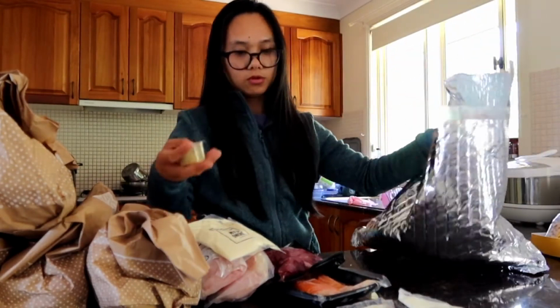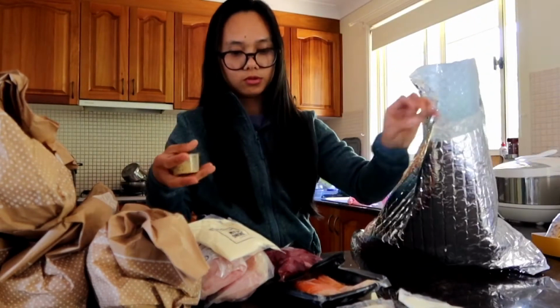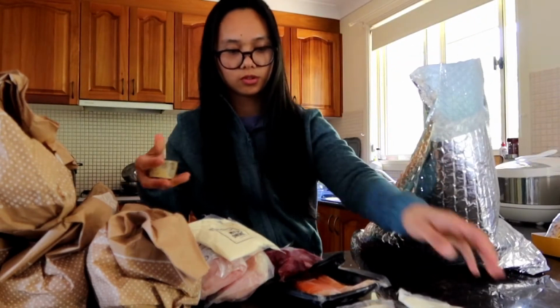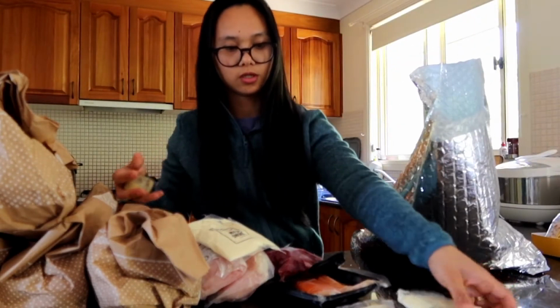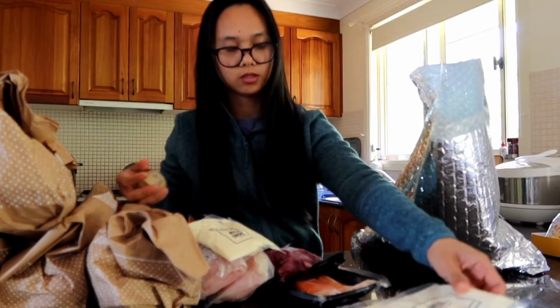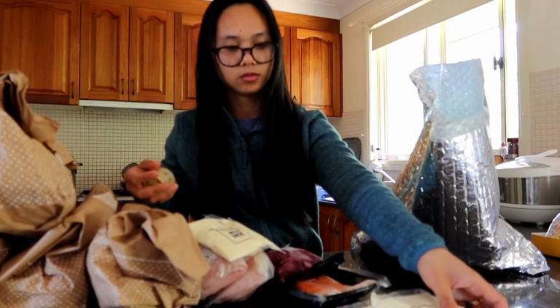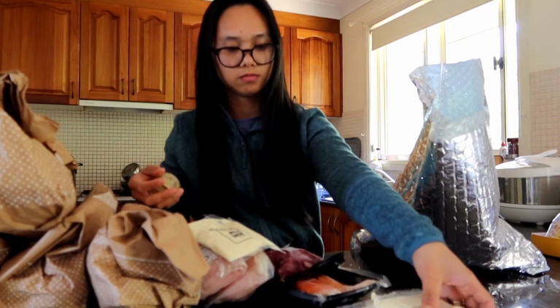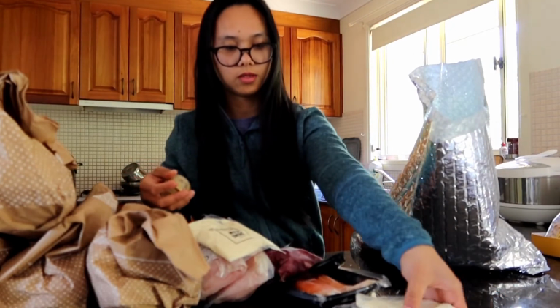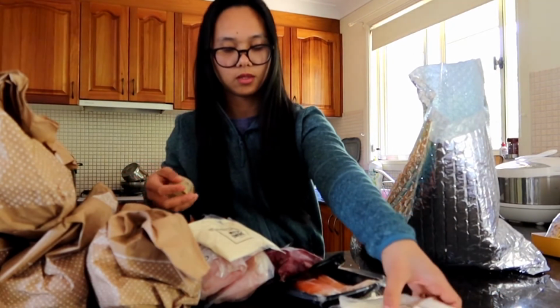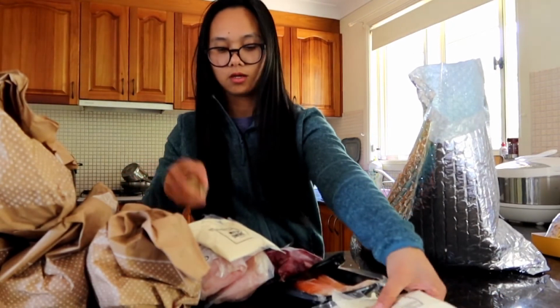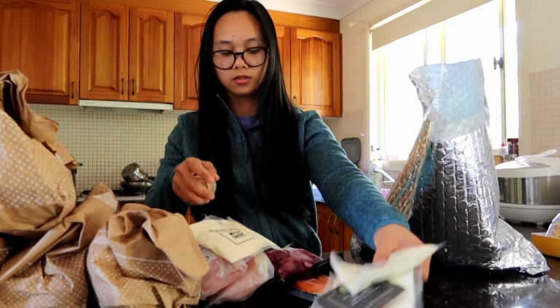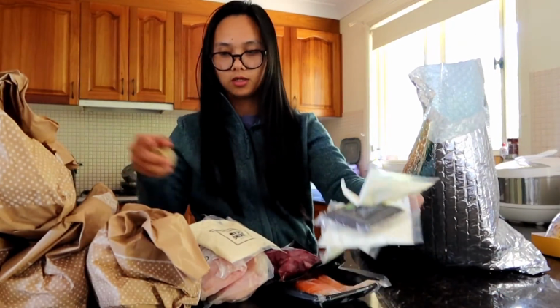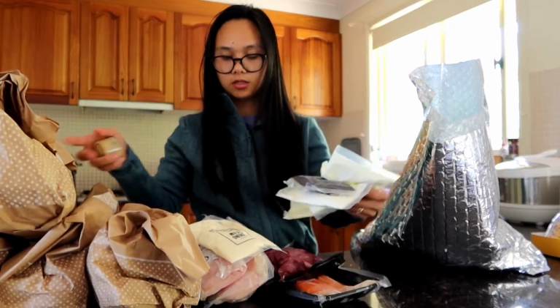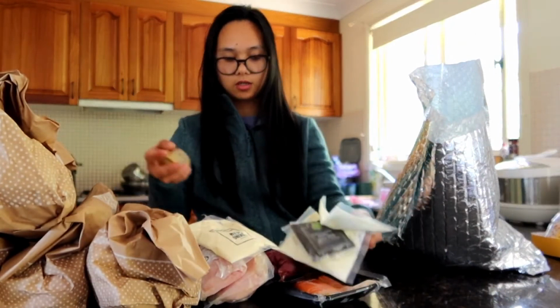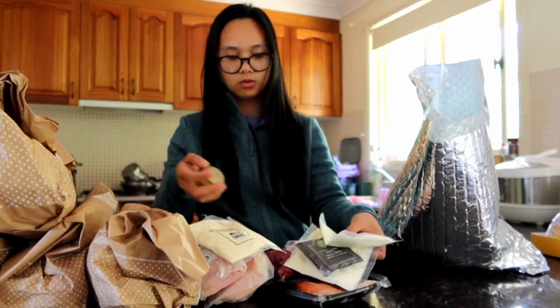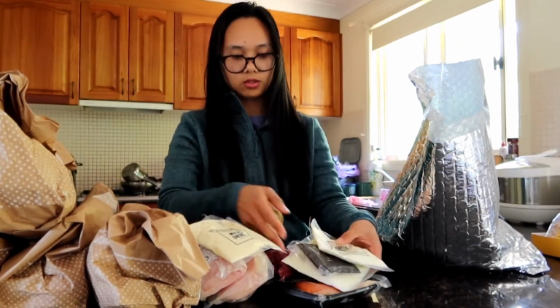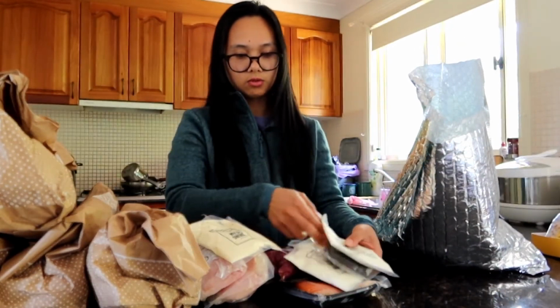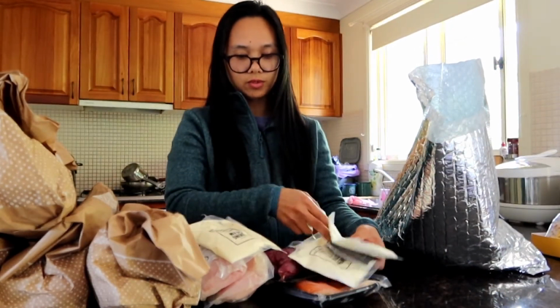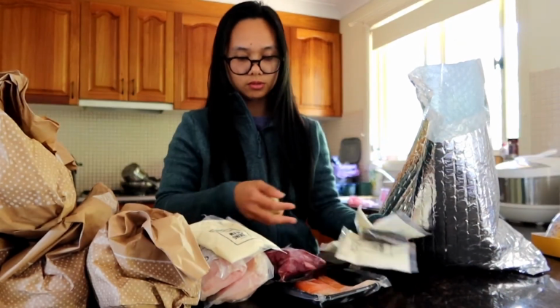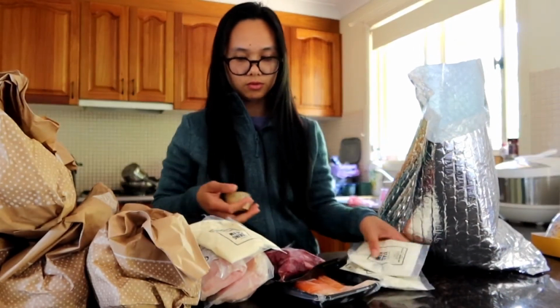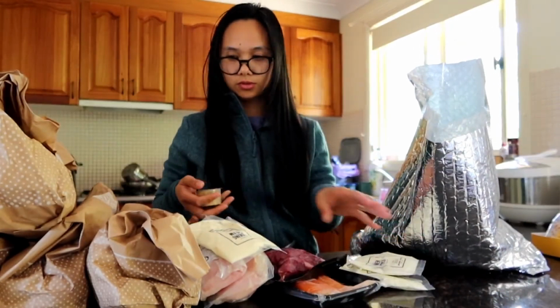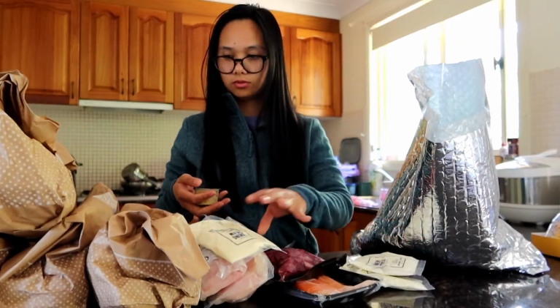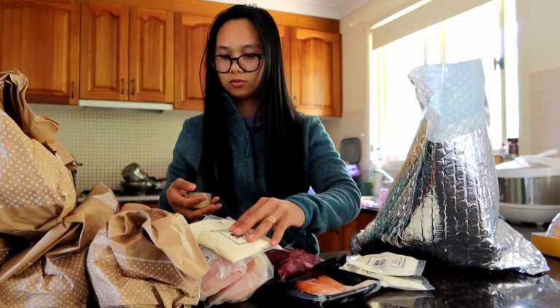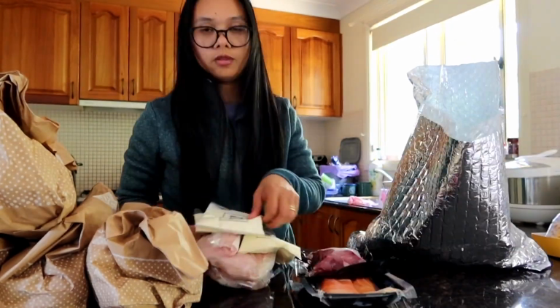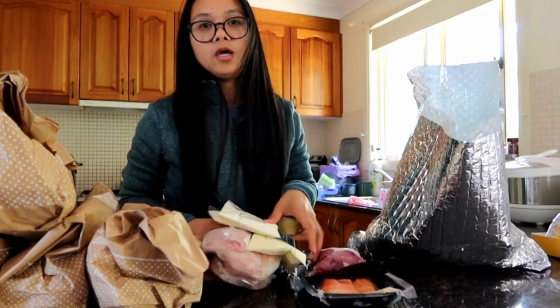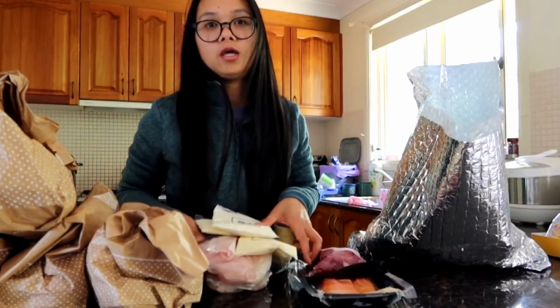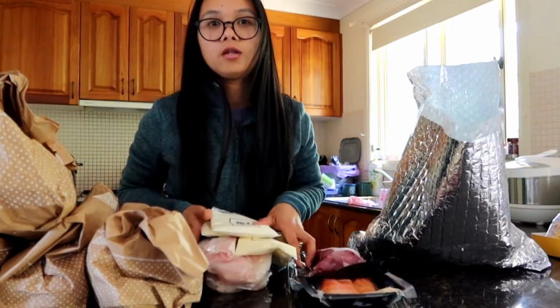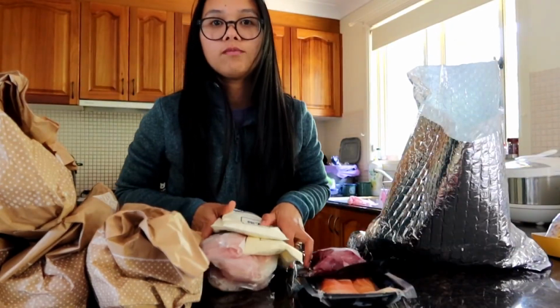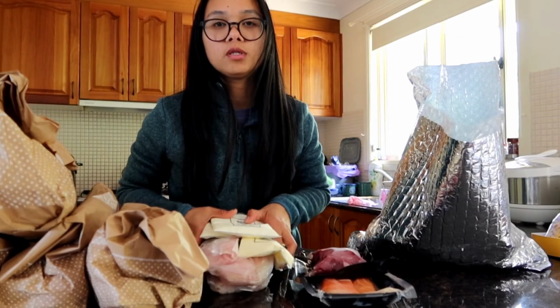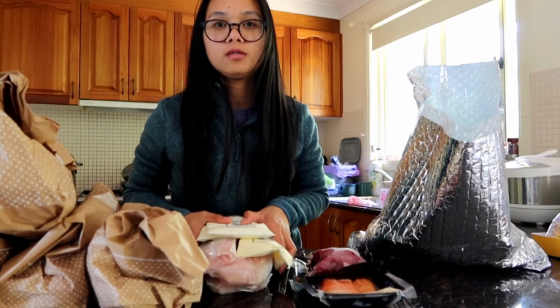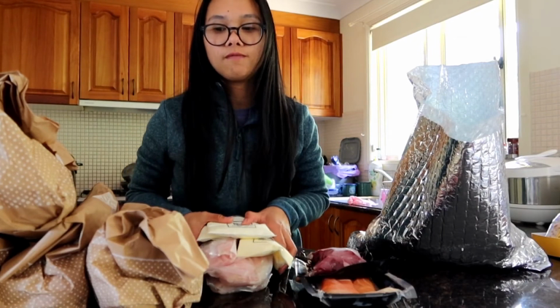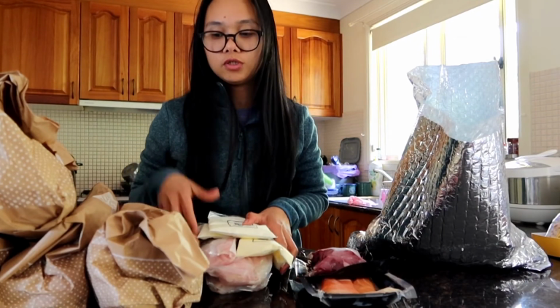All the meat and that are in here, and that one is all vegetables. We'll put this in the fridge.